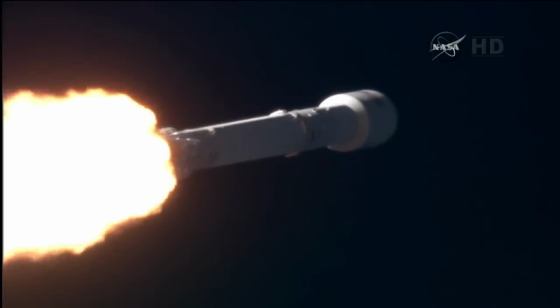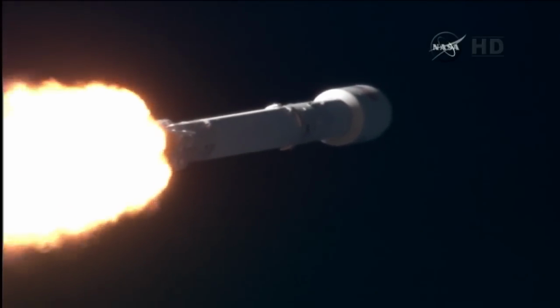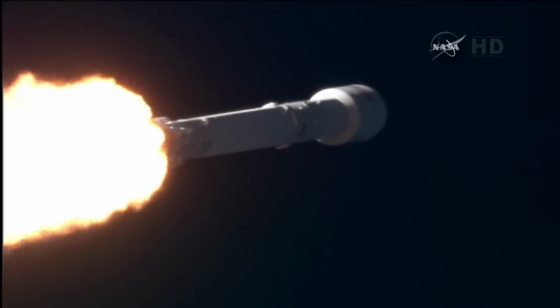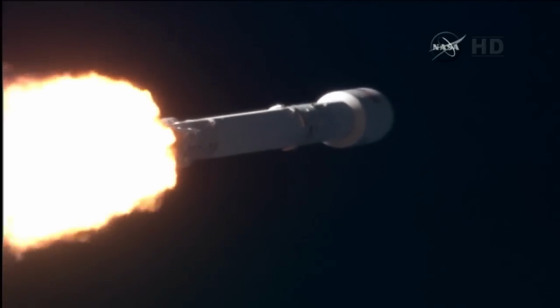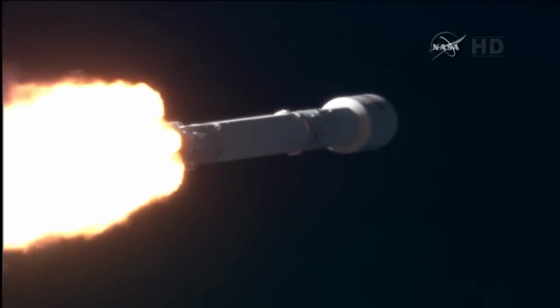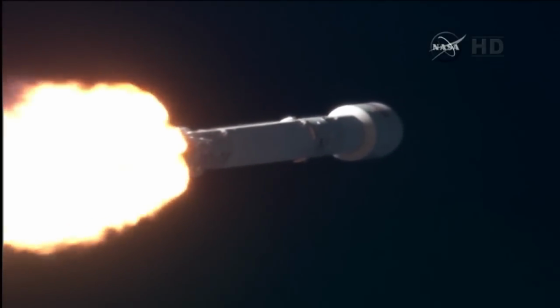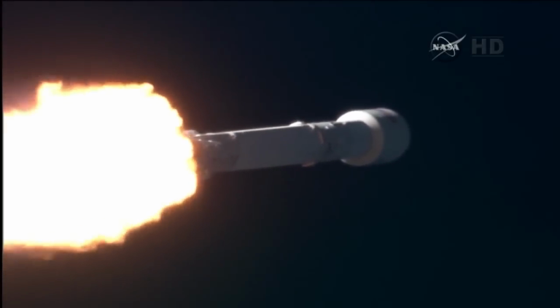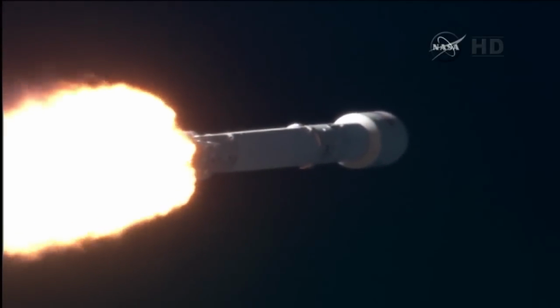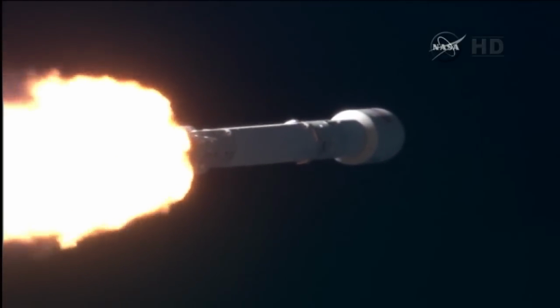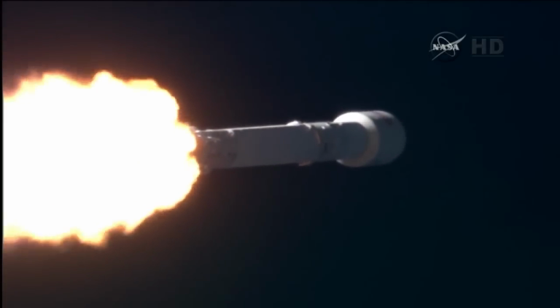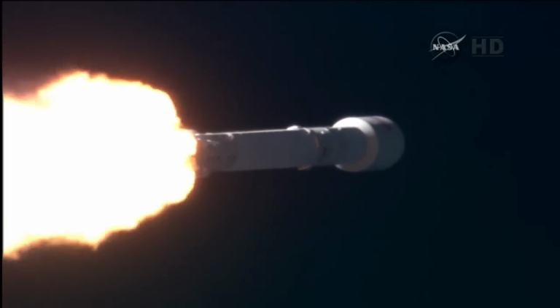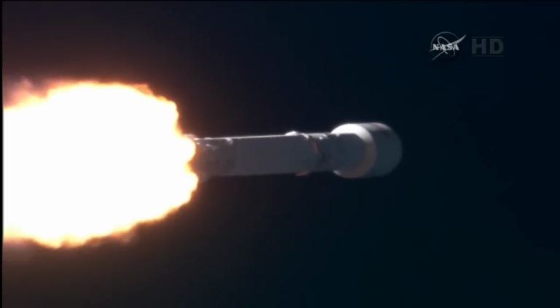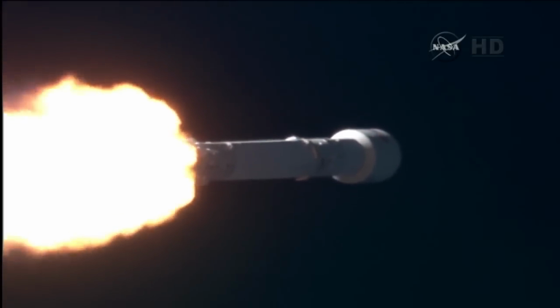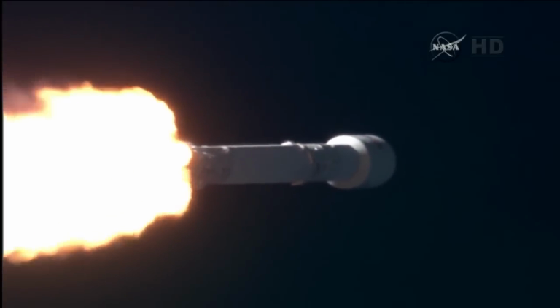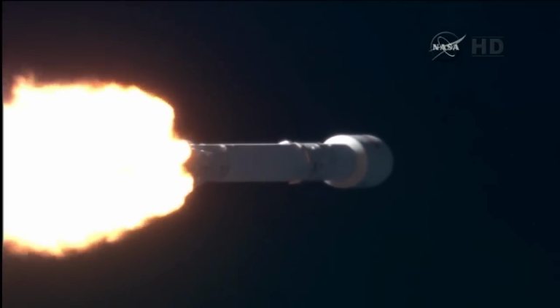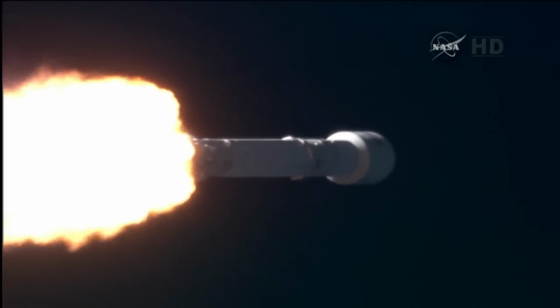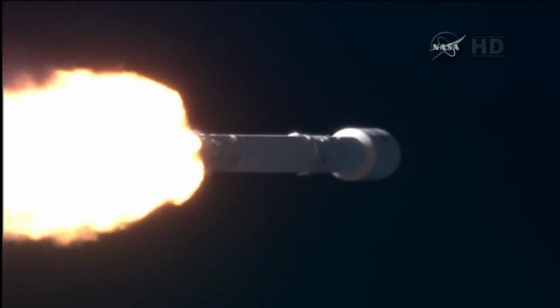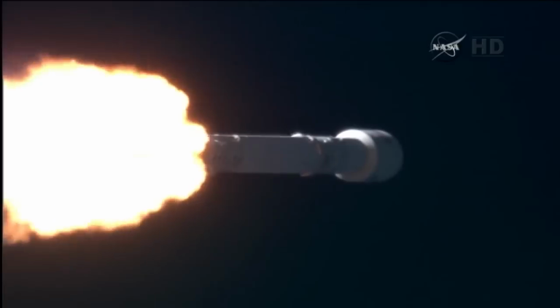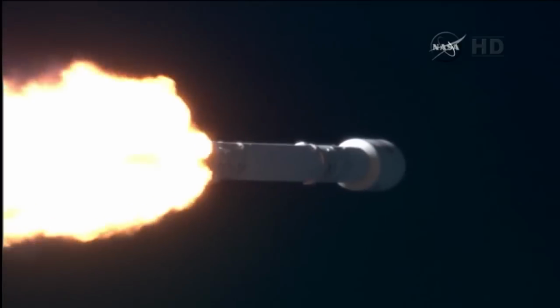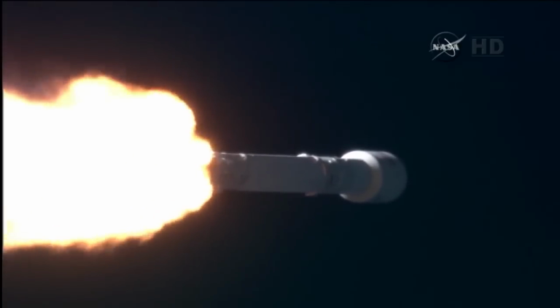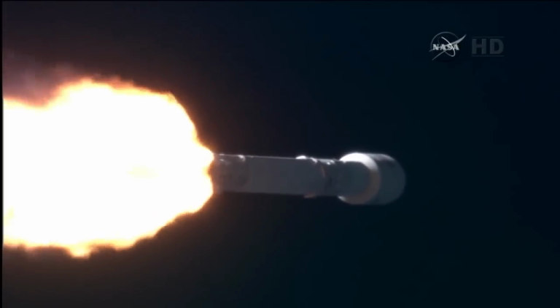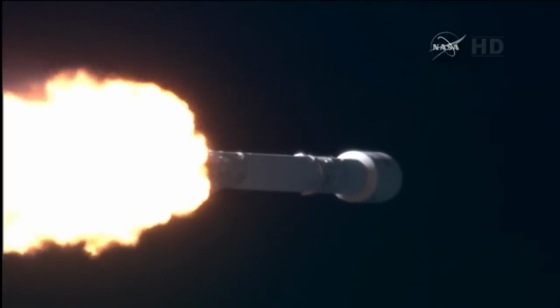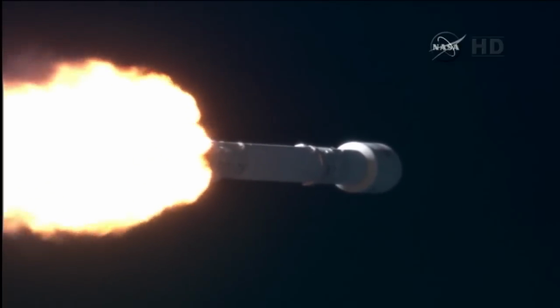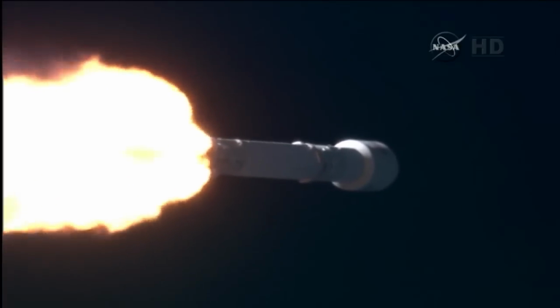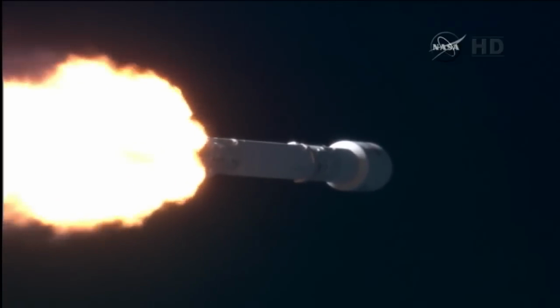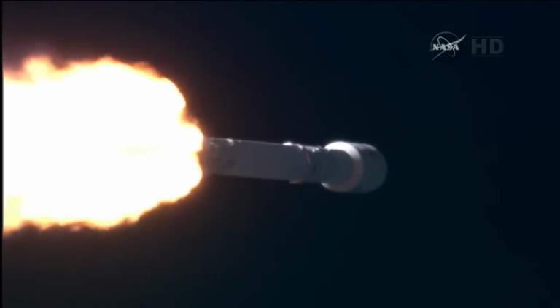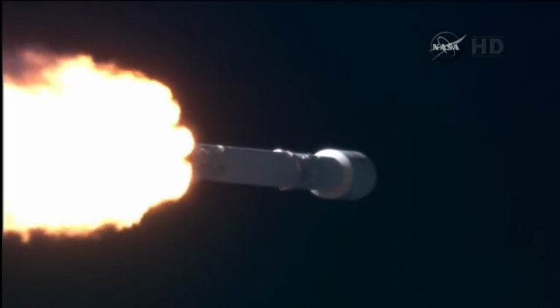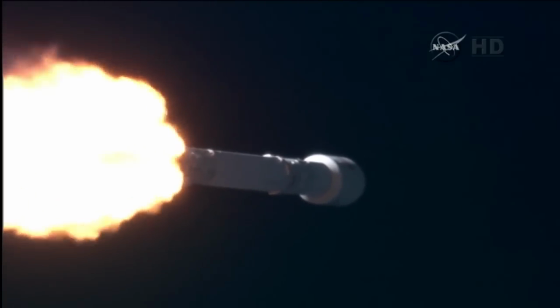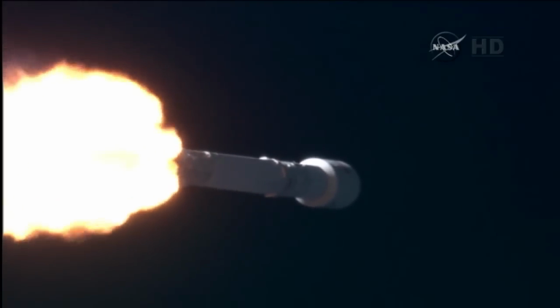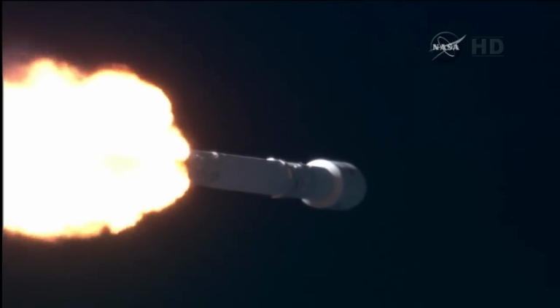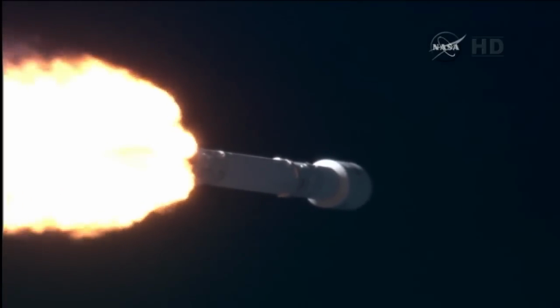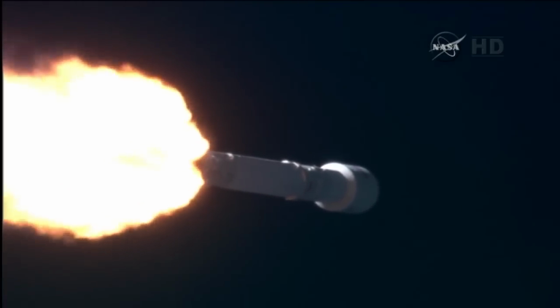First stage prop is still nominal. Everything go. Pond lines remain nominal. Falcon and DSCOVR passing through Max Q.